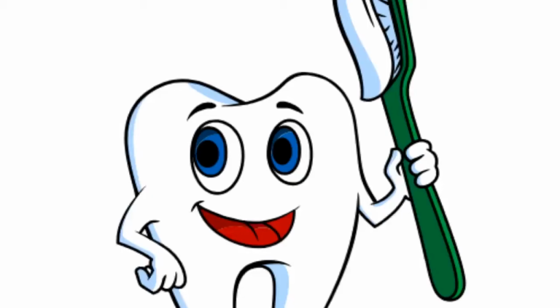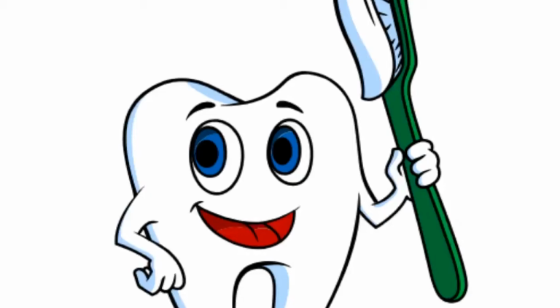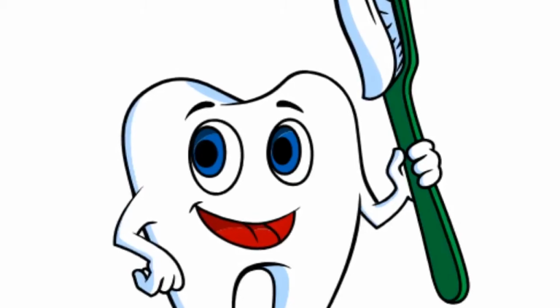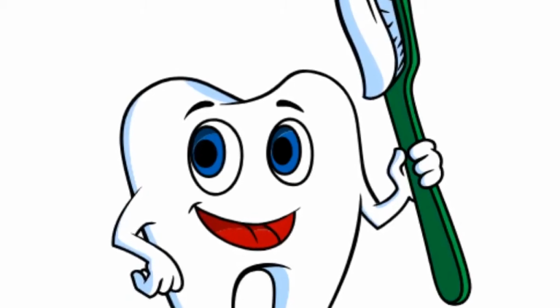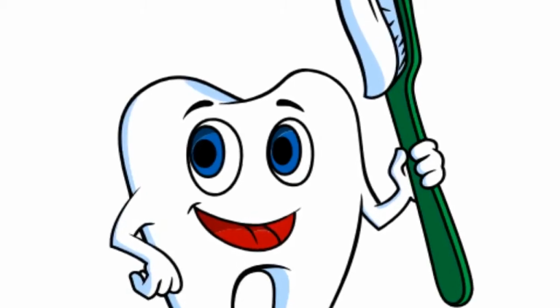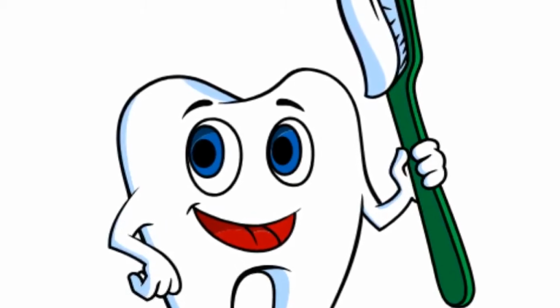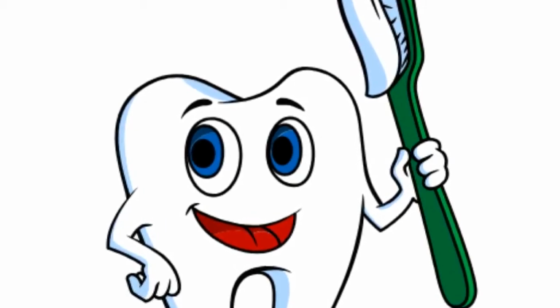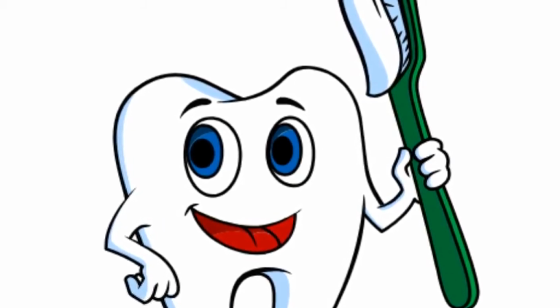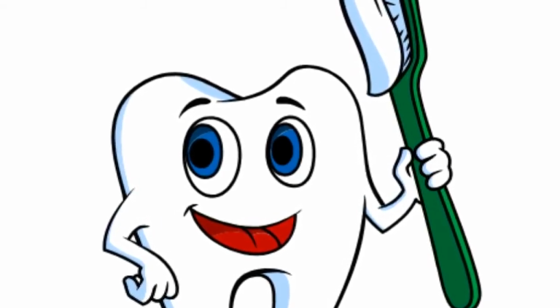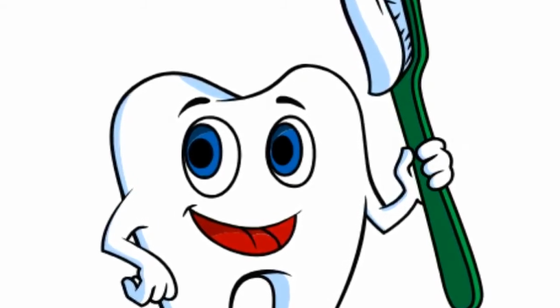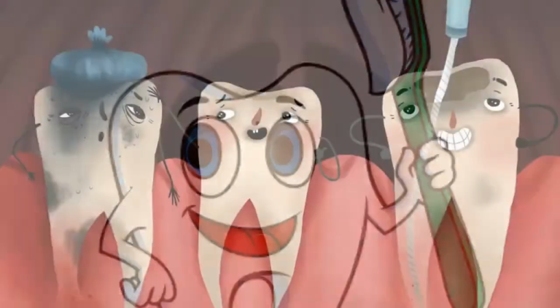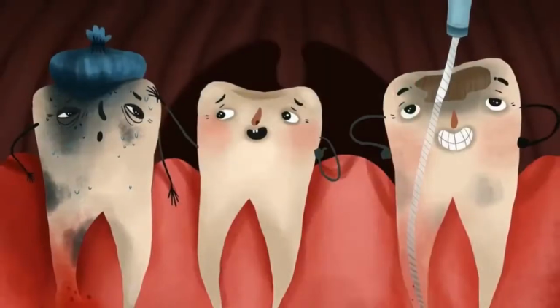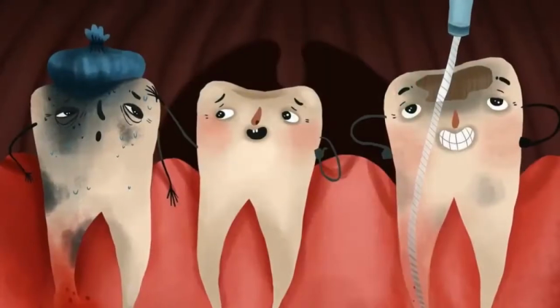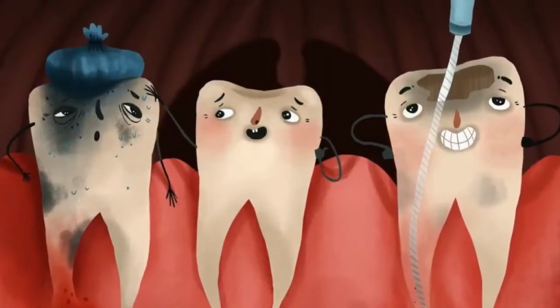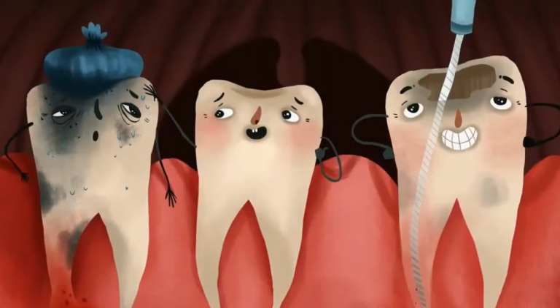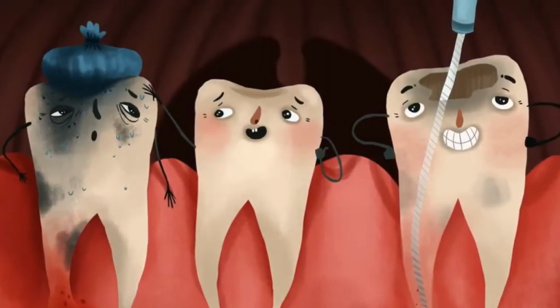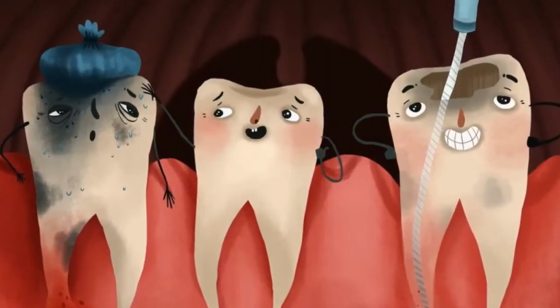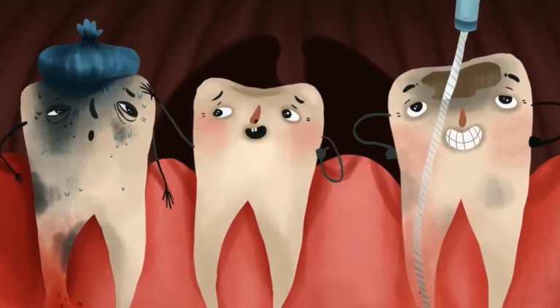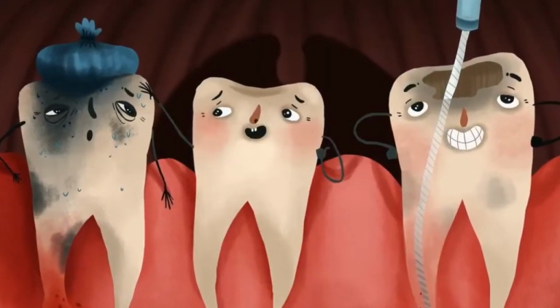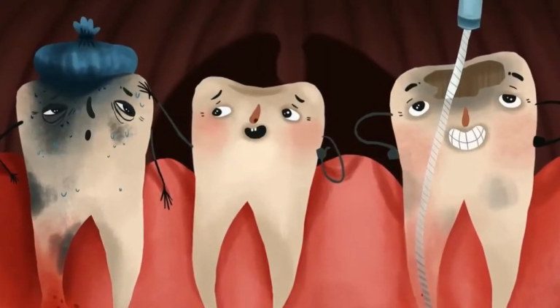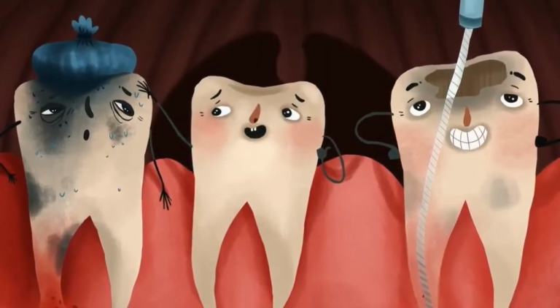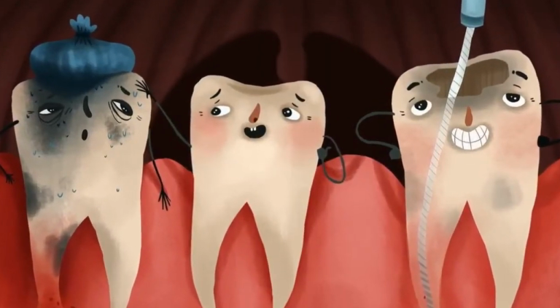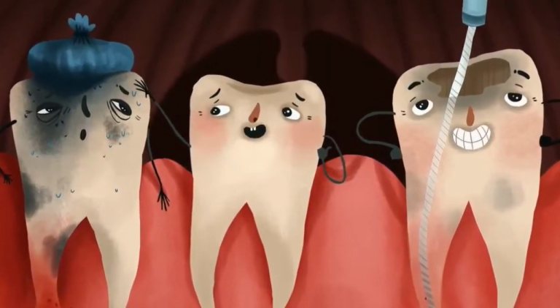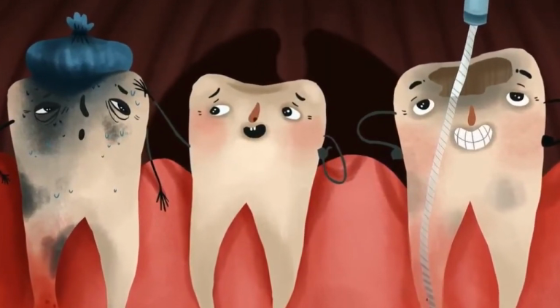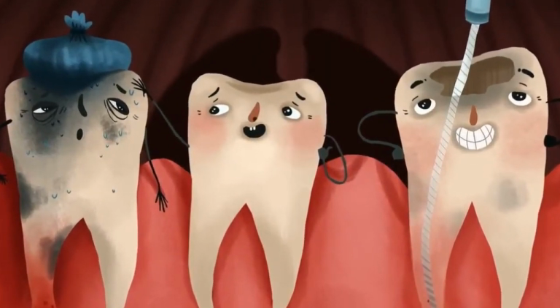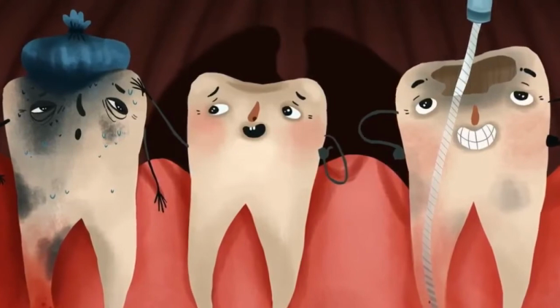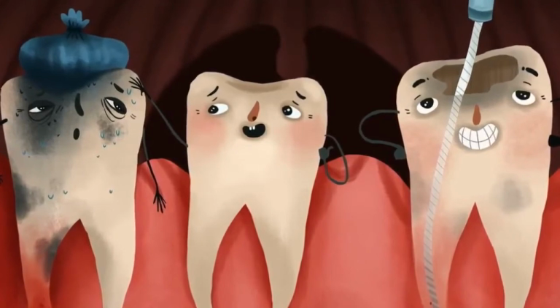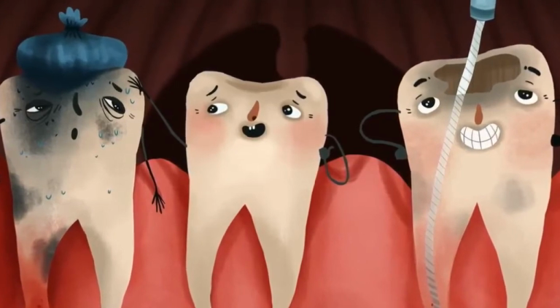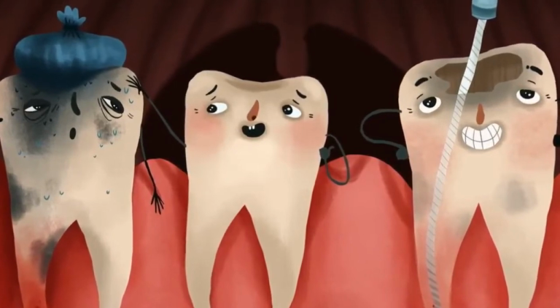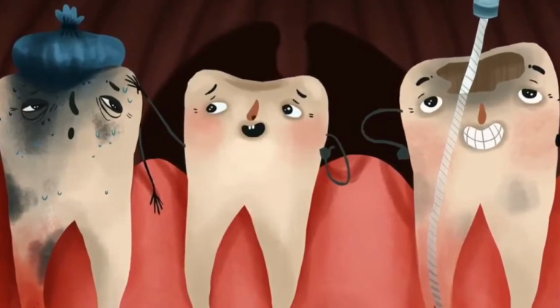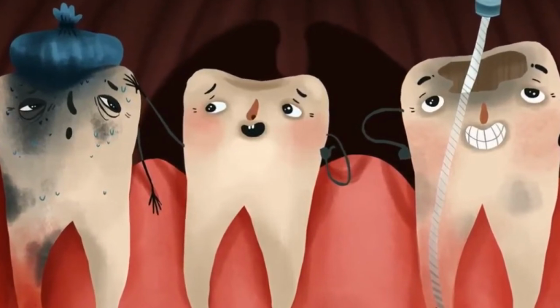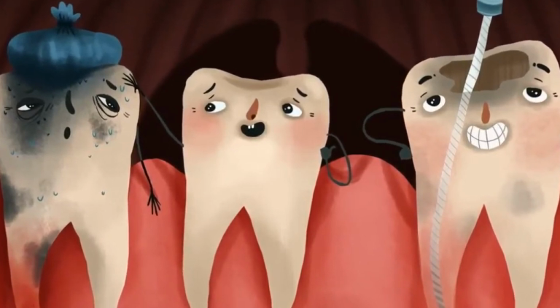Welcome to Mr. Tooth Channel. This video is about the causes of pain you may experience after having root canal treatment.